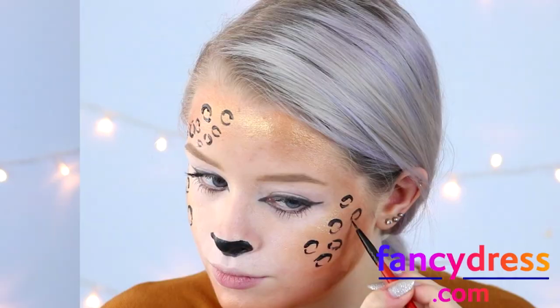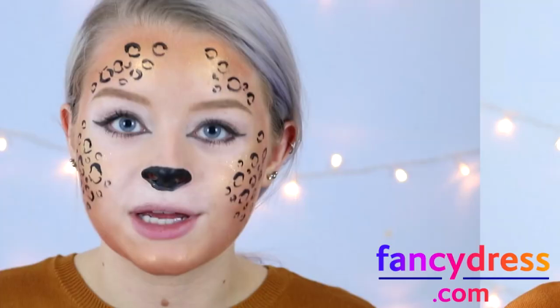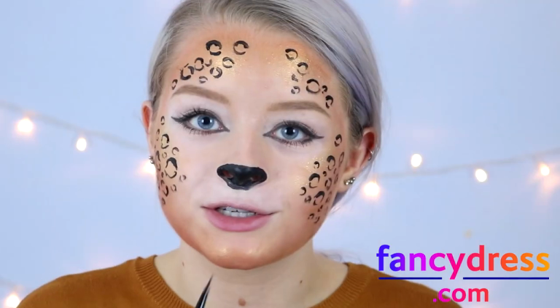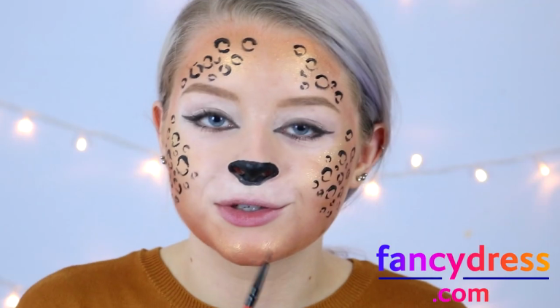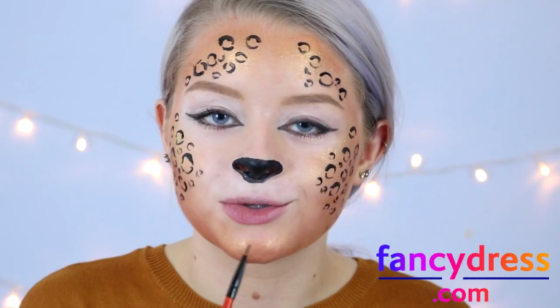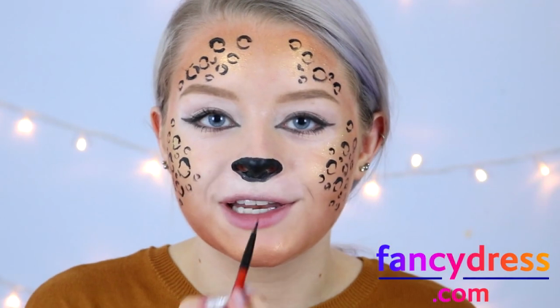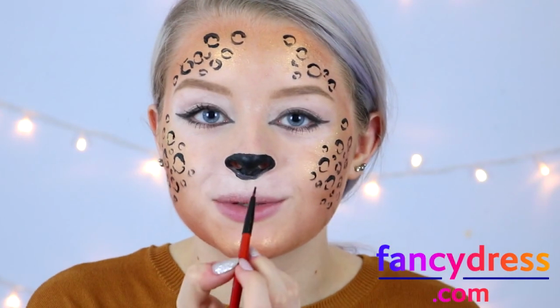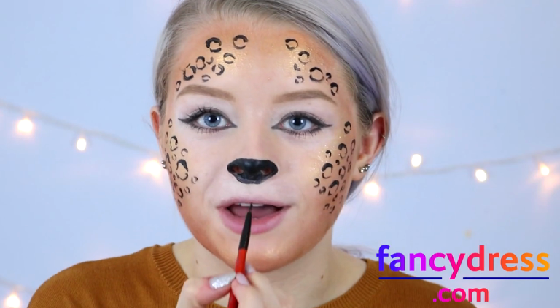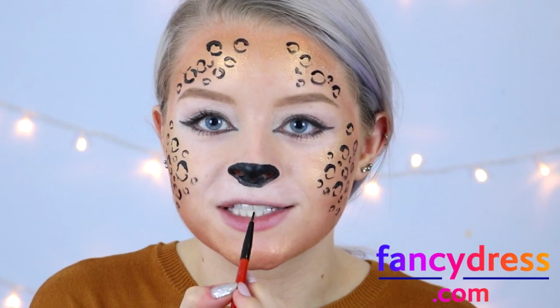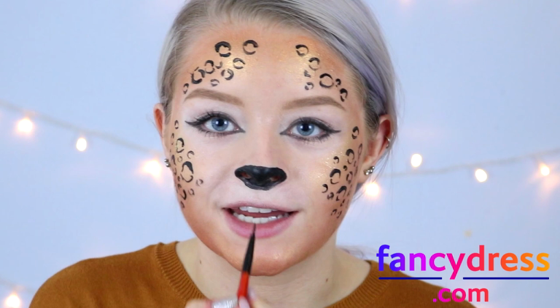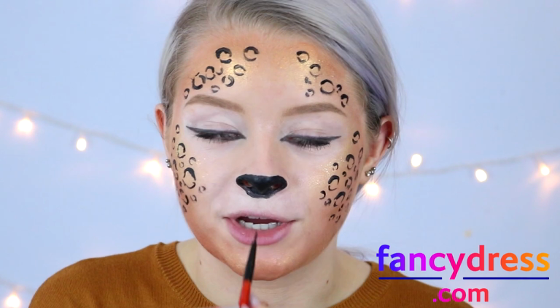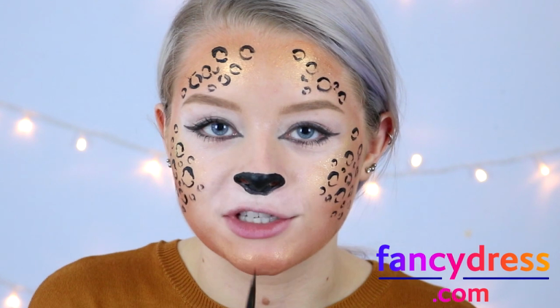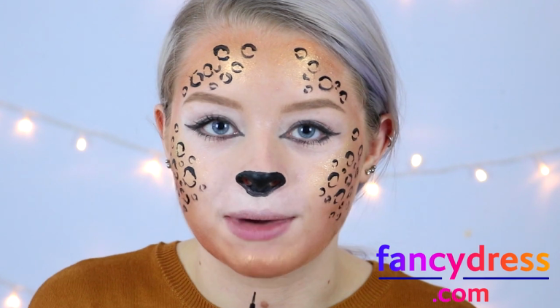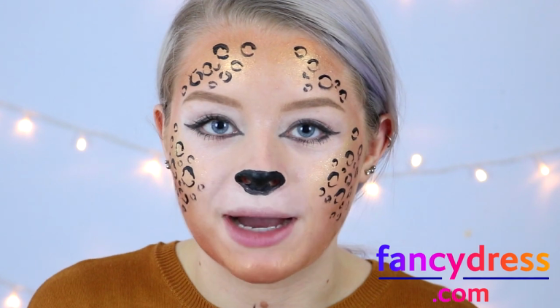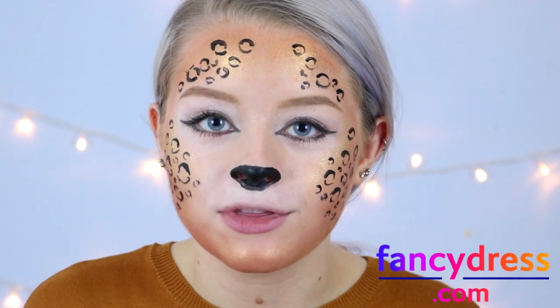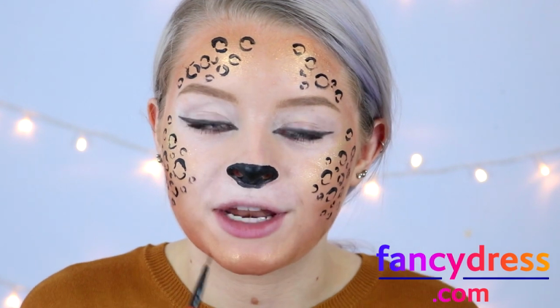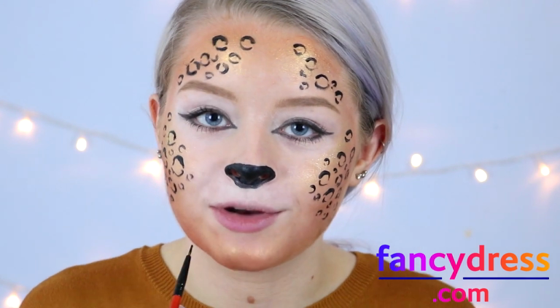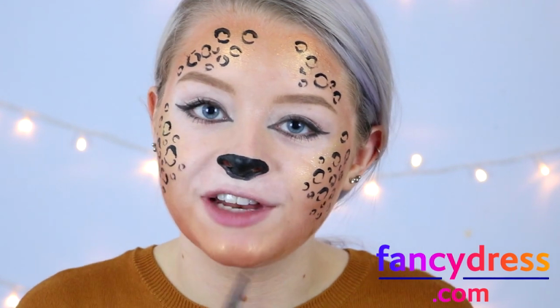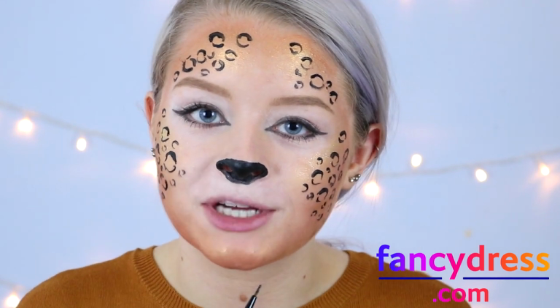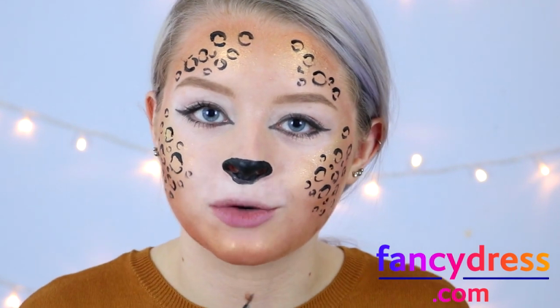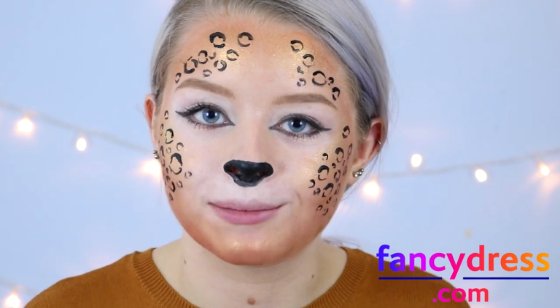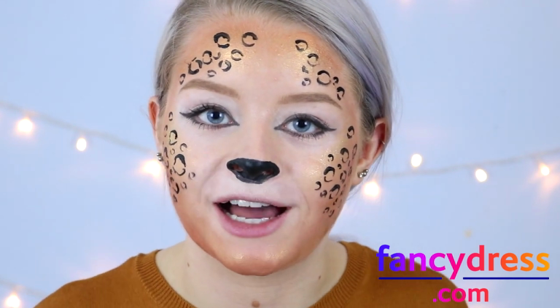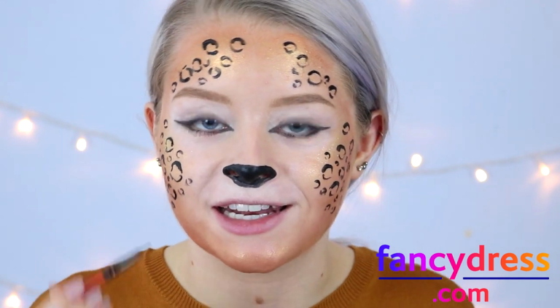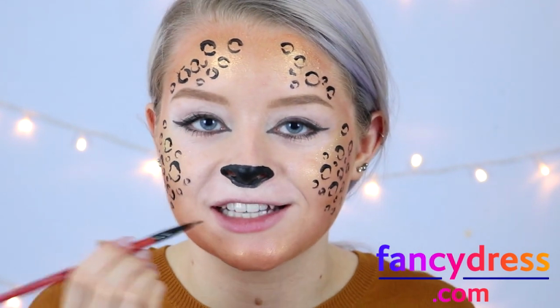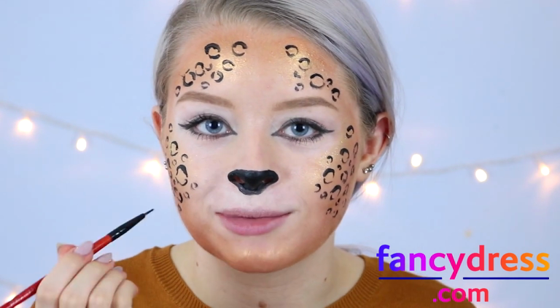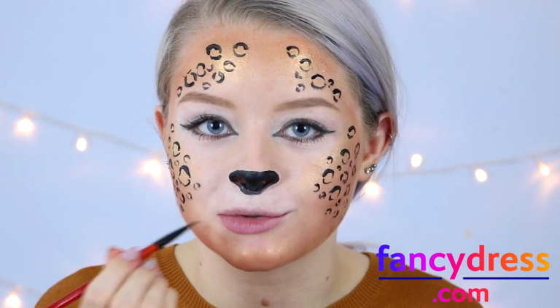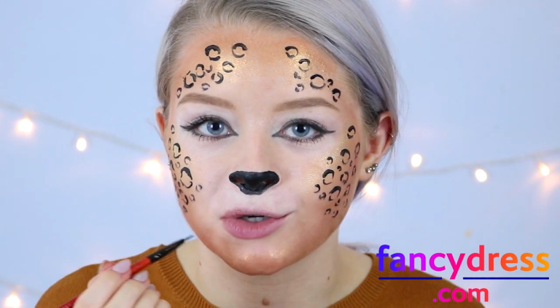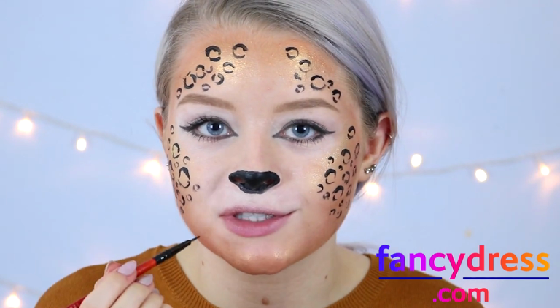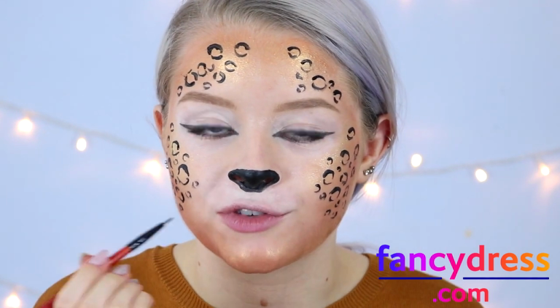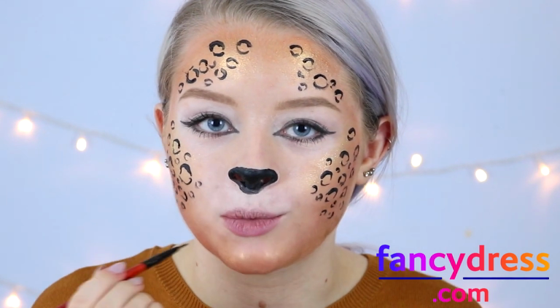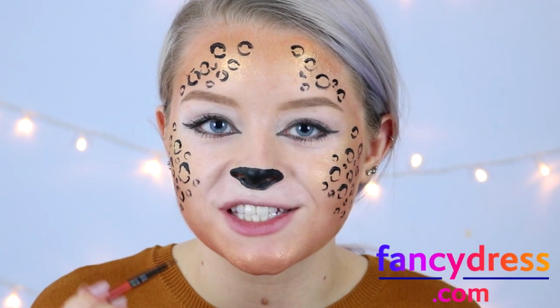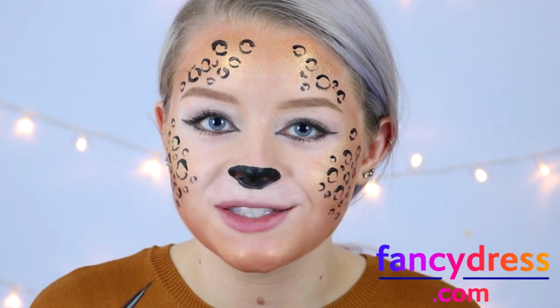I'm now just going to draw a little line to connect my nose to my mouth, then fill in my top lip black and add some little dots for the whiskers.